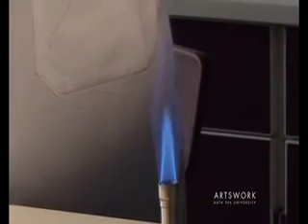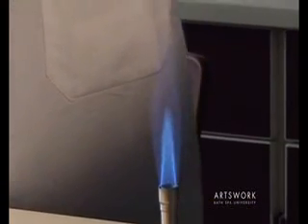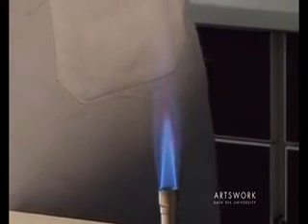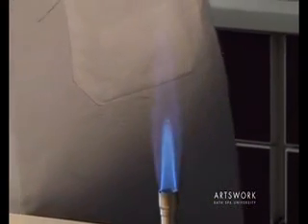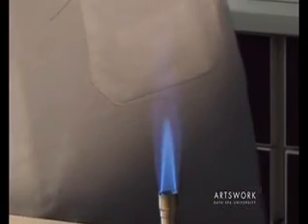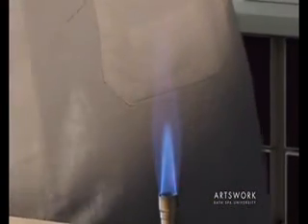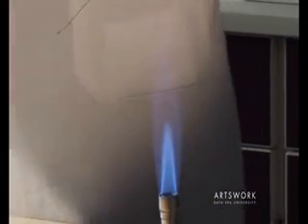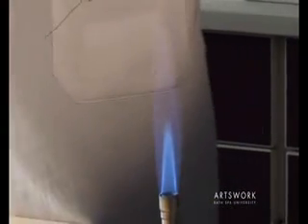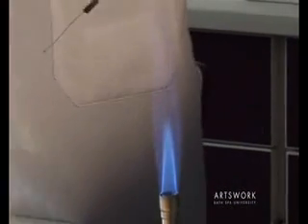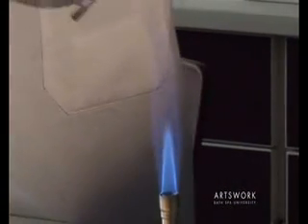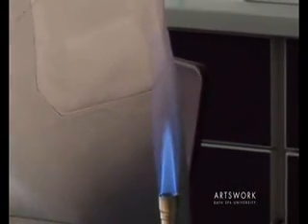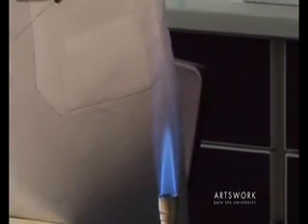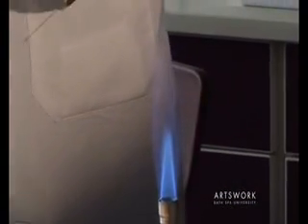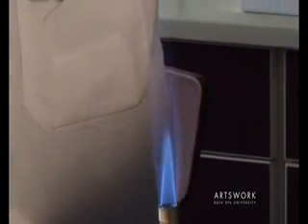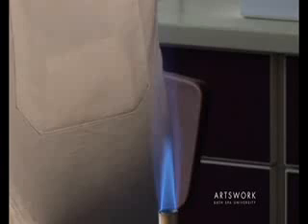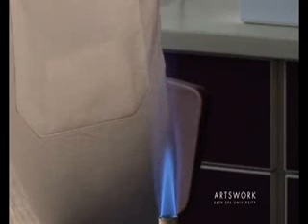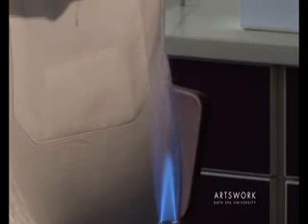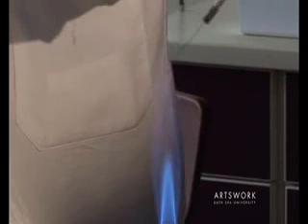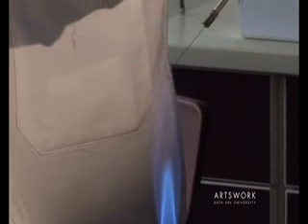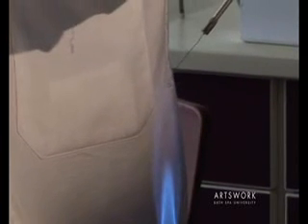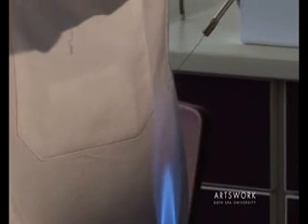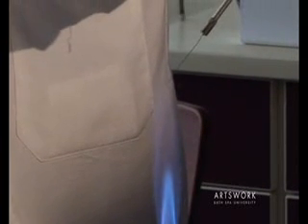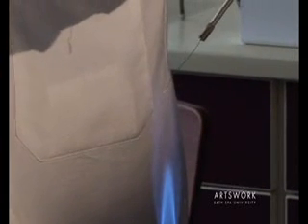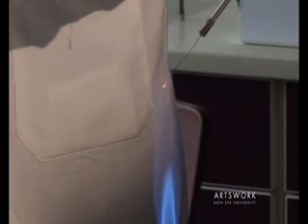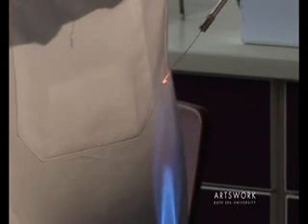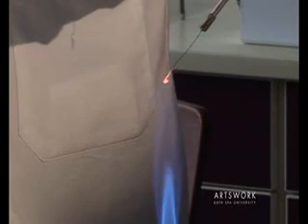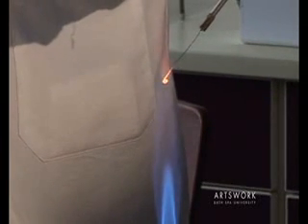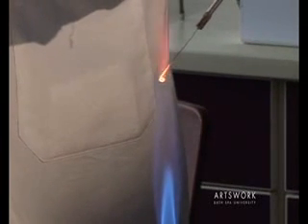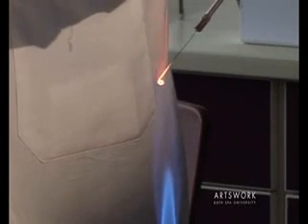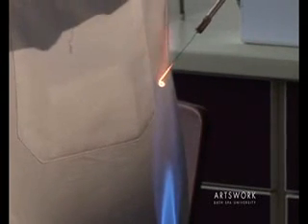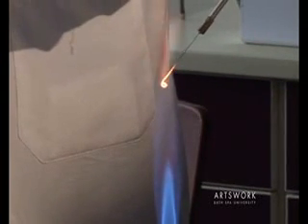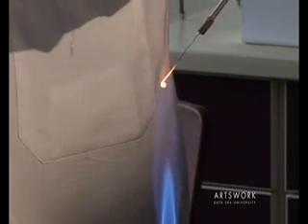Alternatively, if you have it too high, the flame is cooler, so it's not as effective at sterilising that loop.